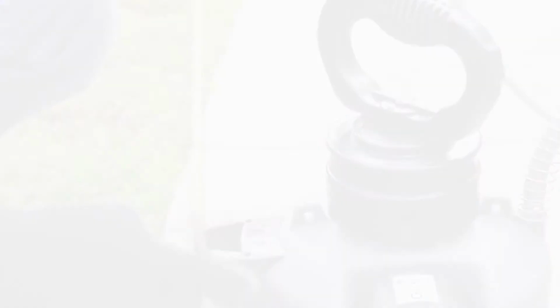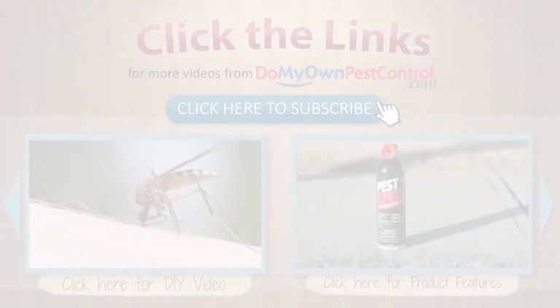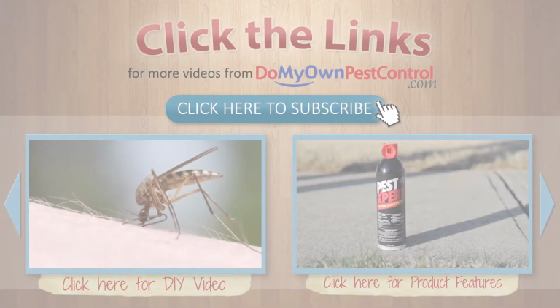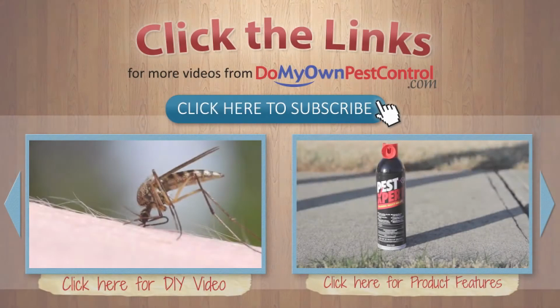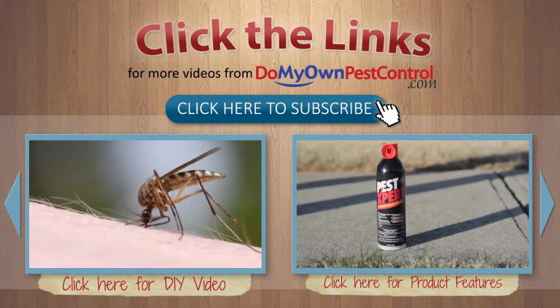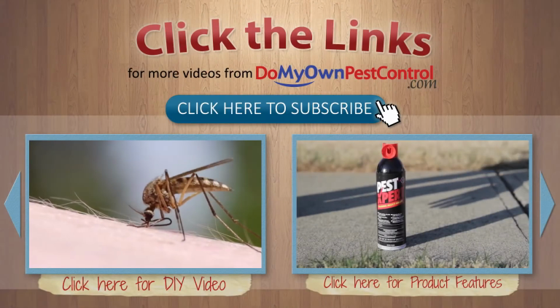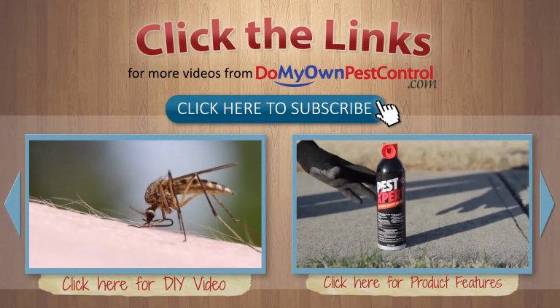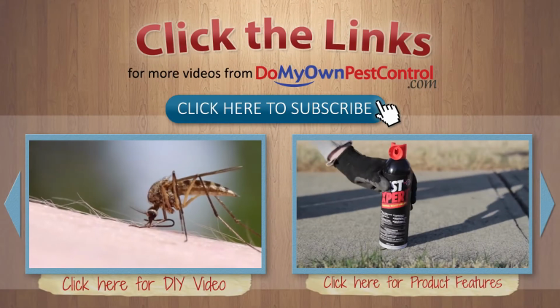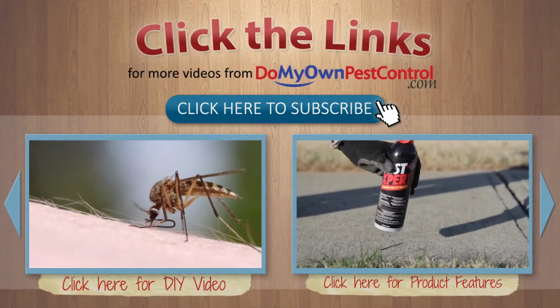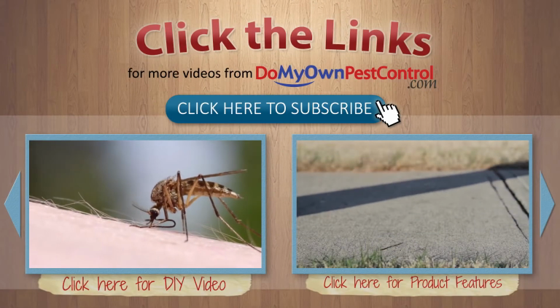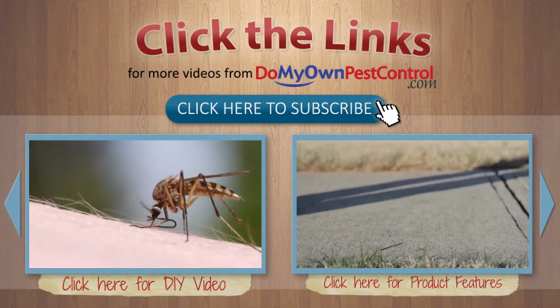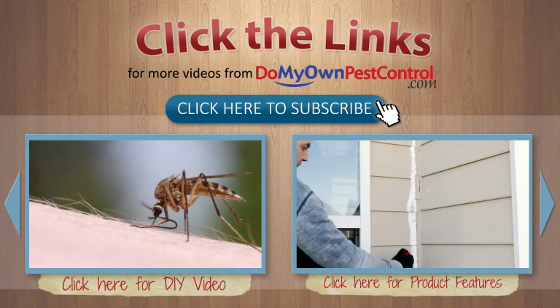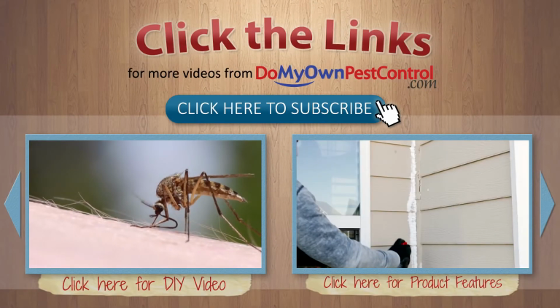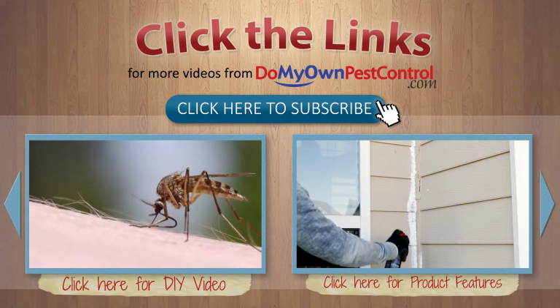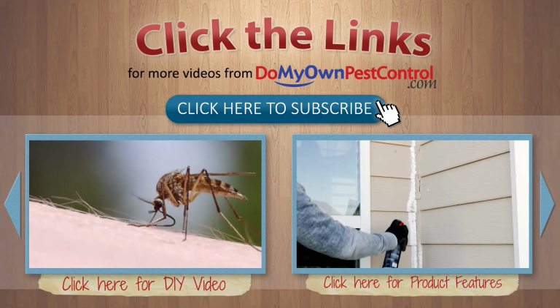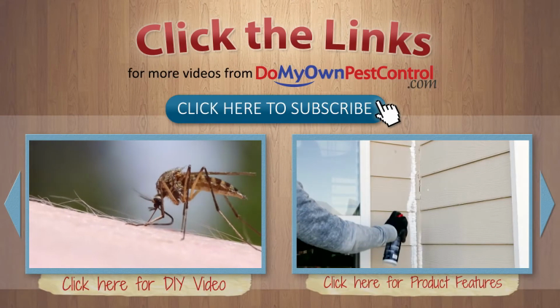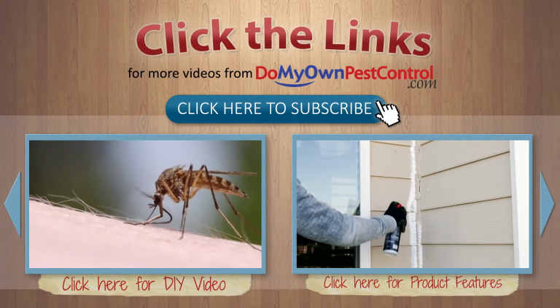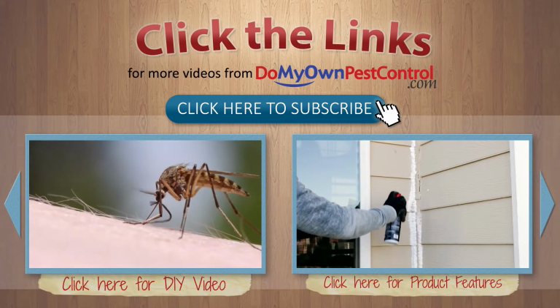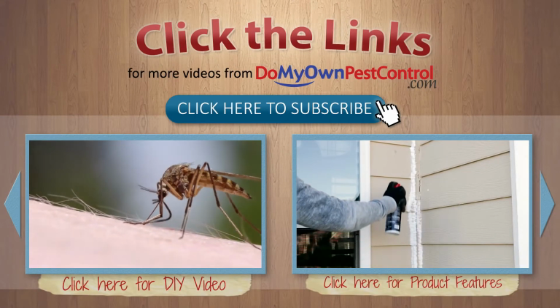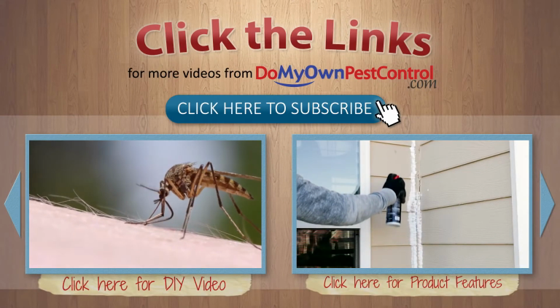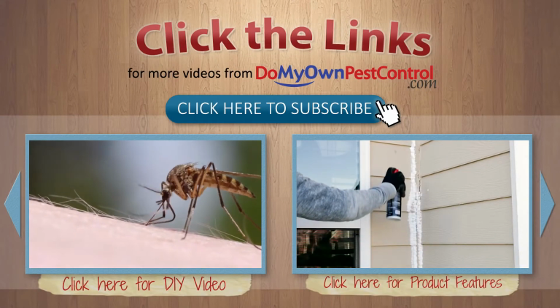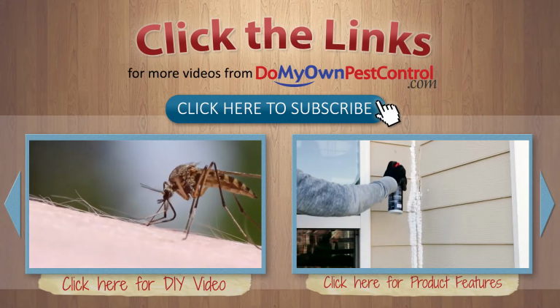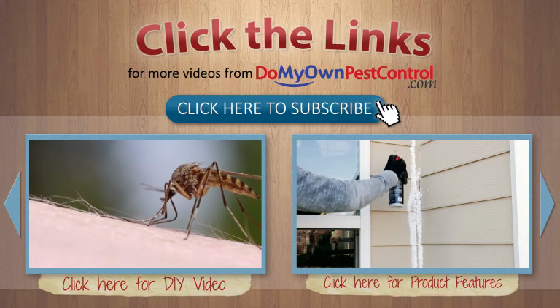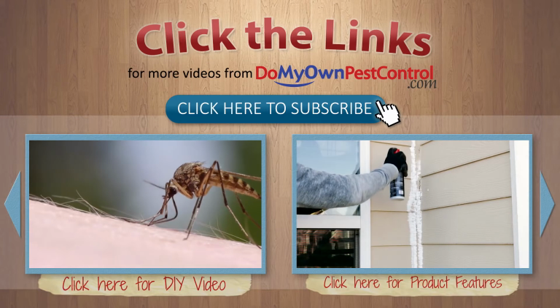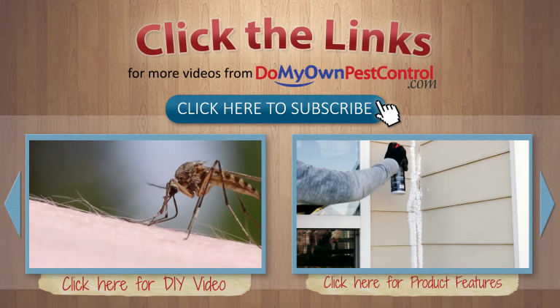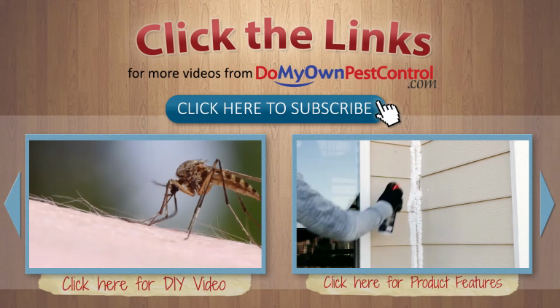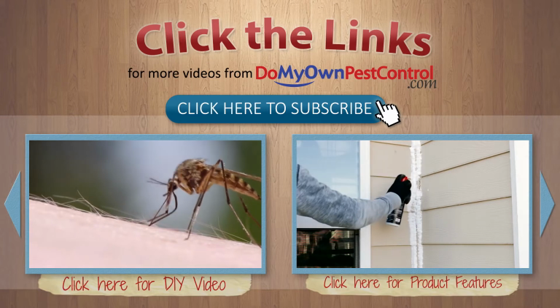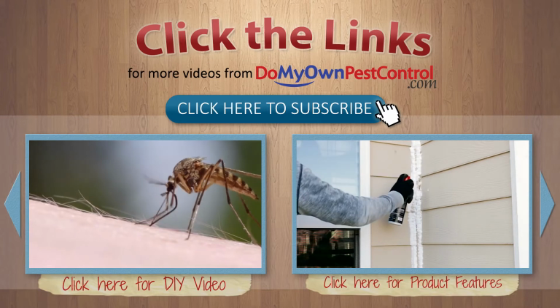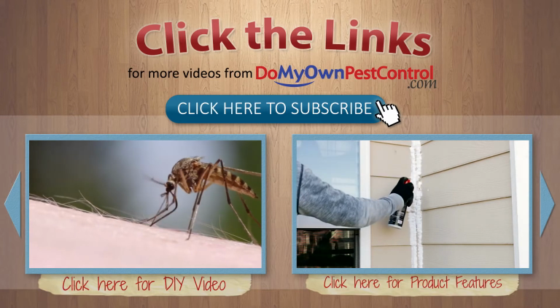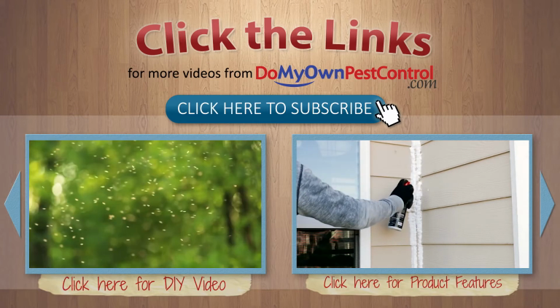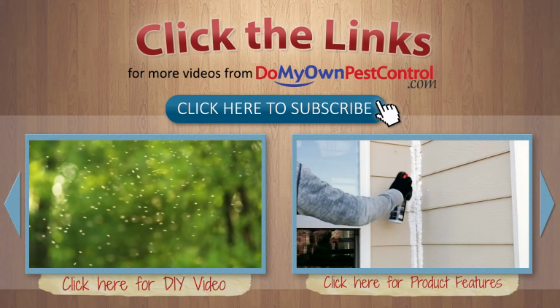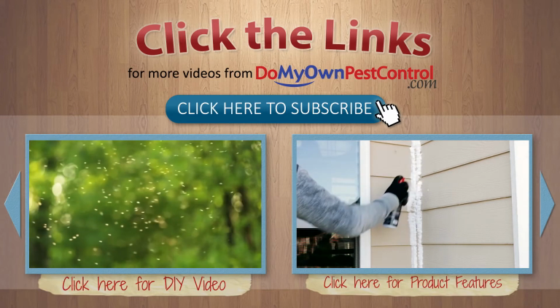And it's that easy with the expert help from DoMyOwnPestControl.com. Subscribe to our channel for more DIY and product videos.